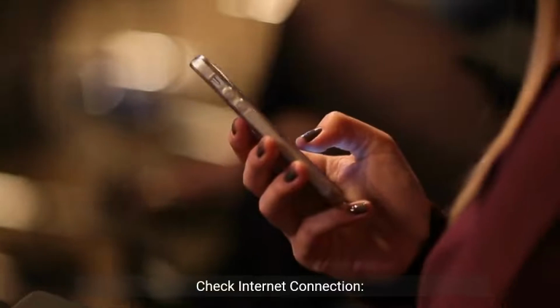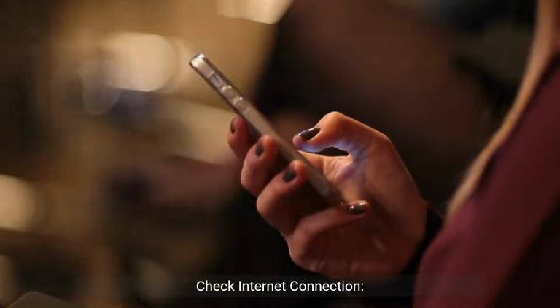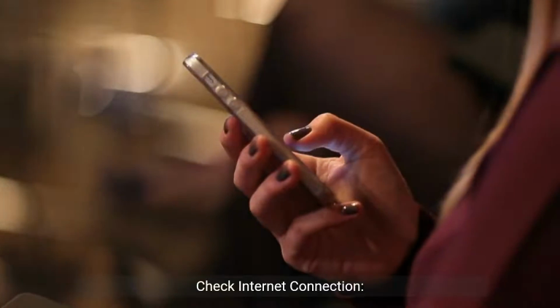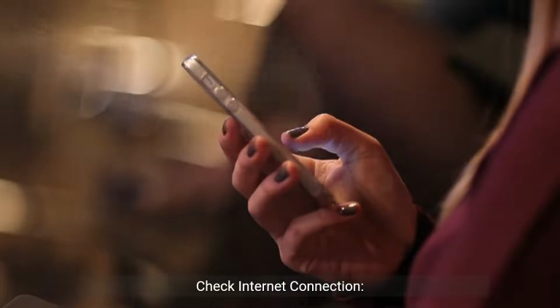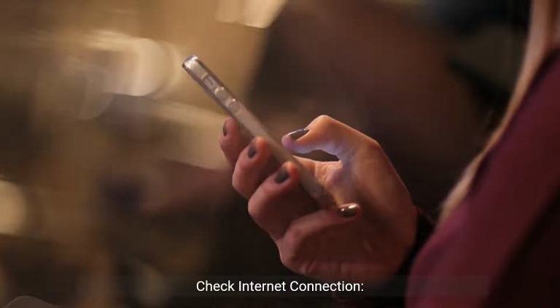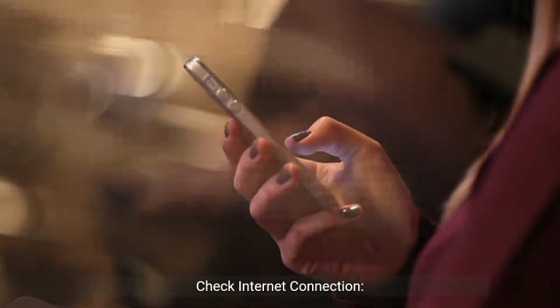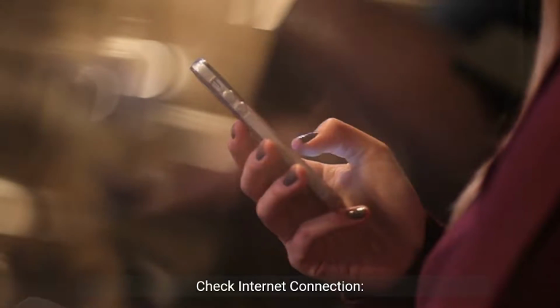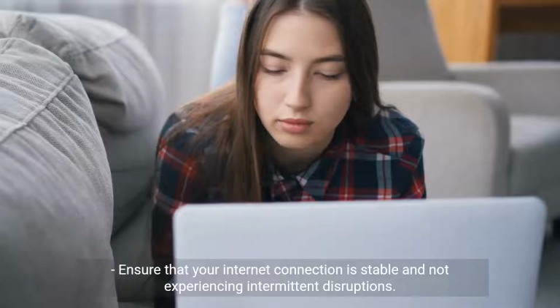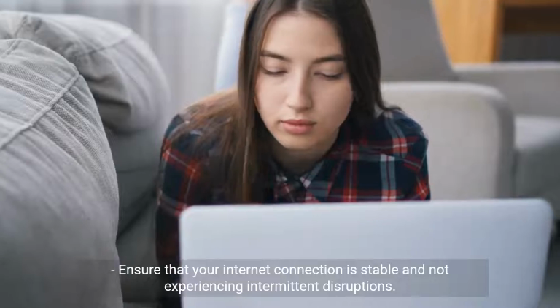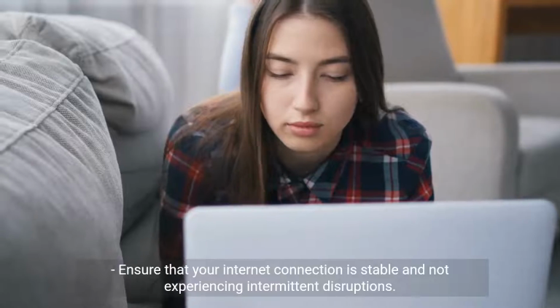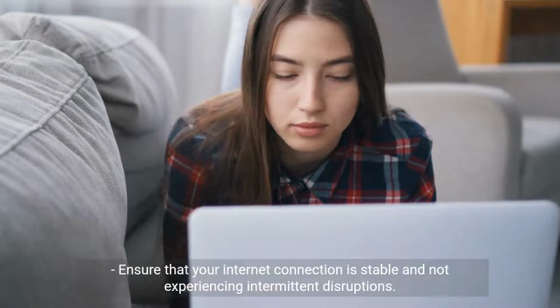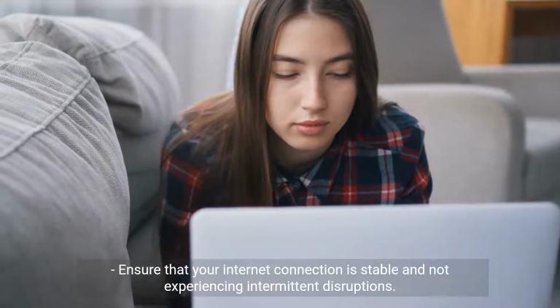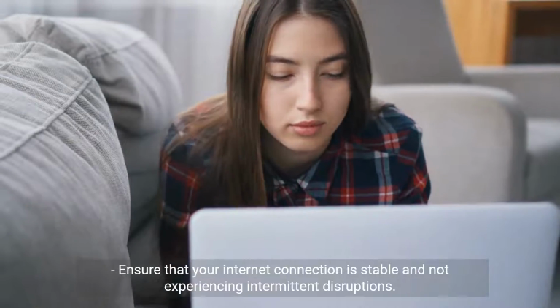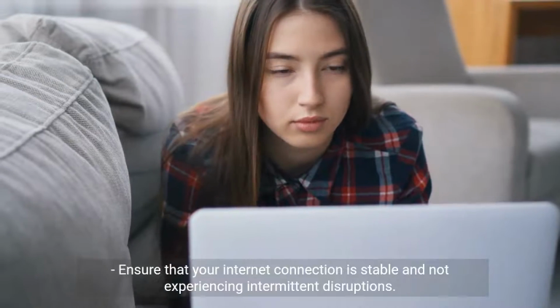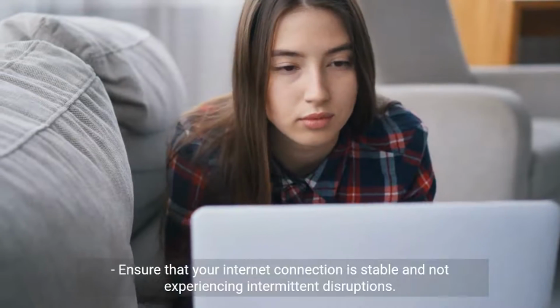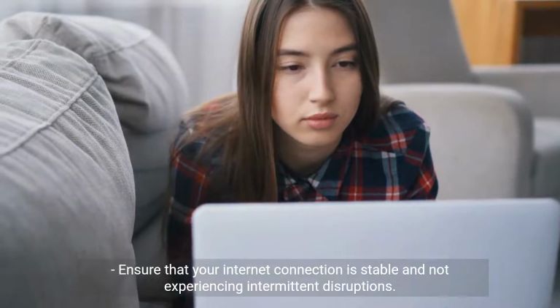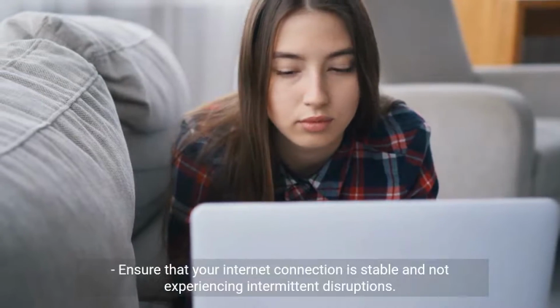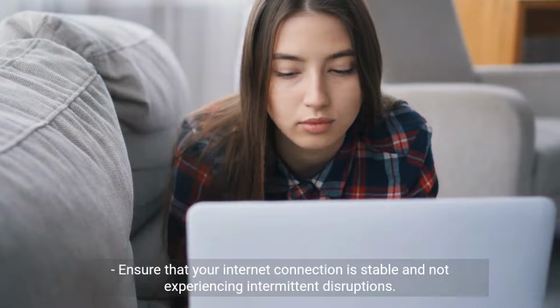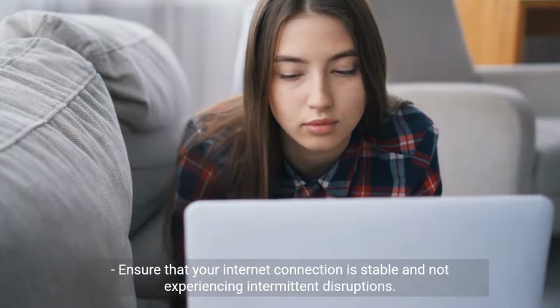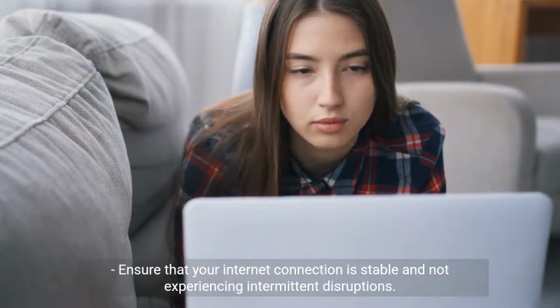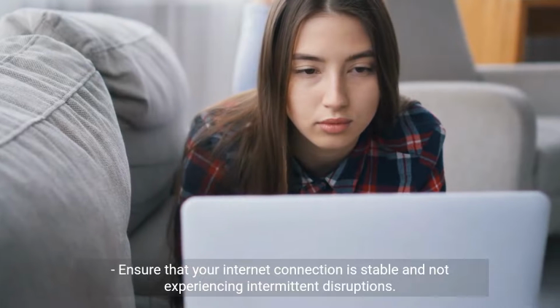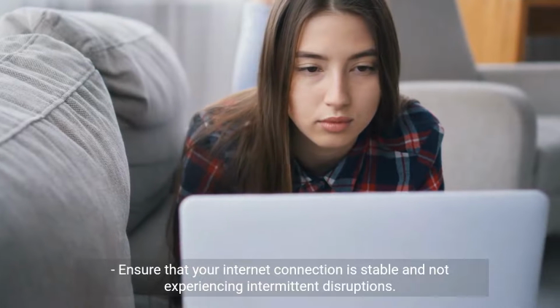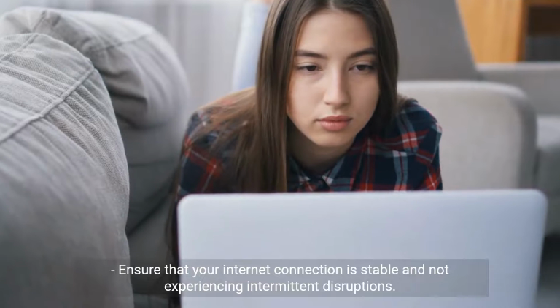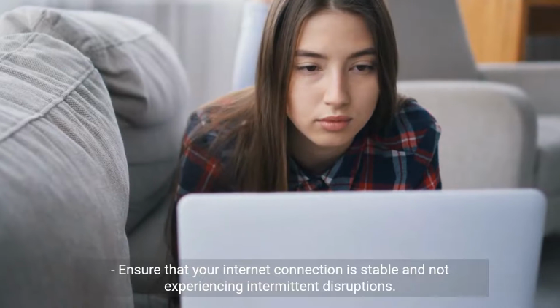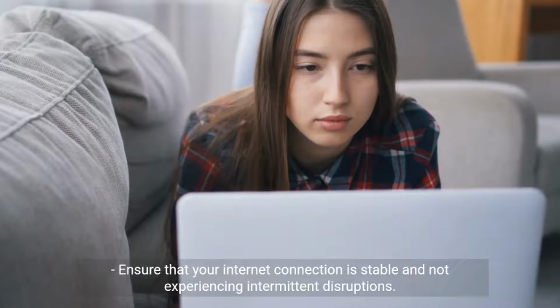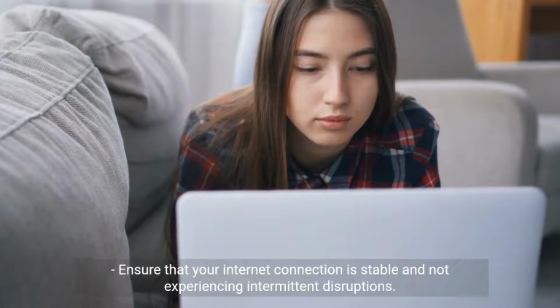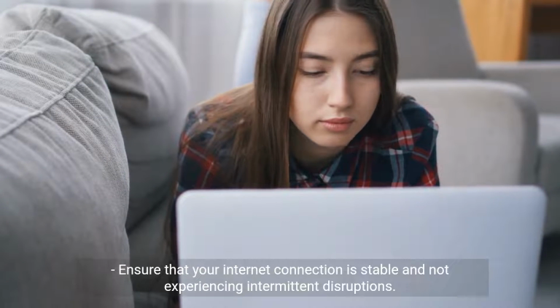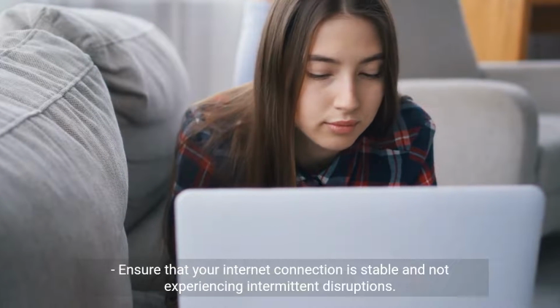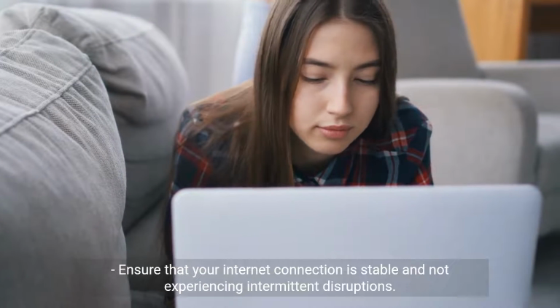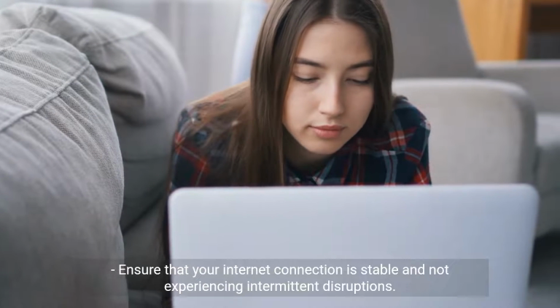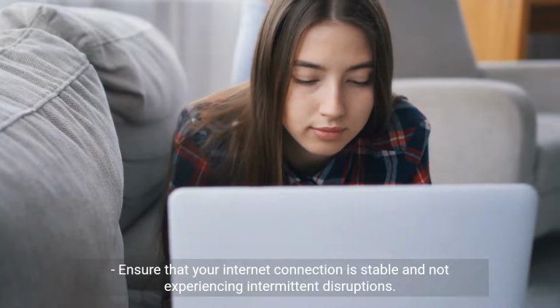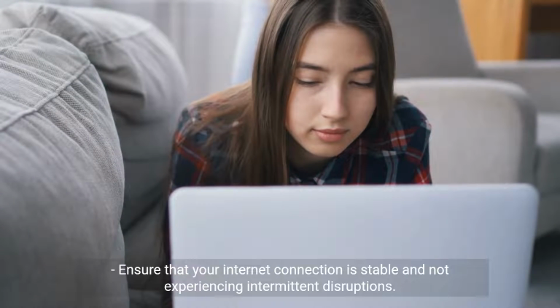Check internet connection. Ensure that your internet connection is stable and not experiencing intermittent disruptions.